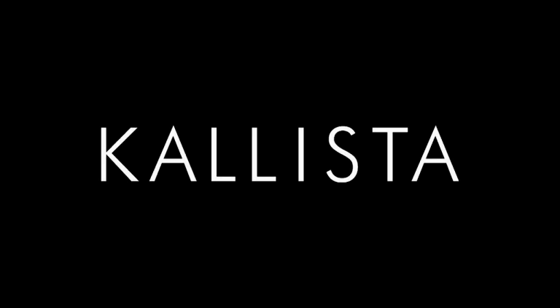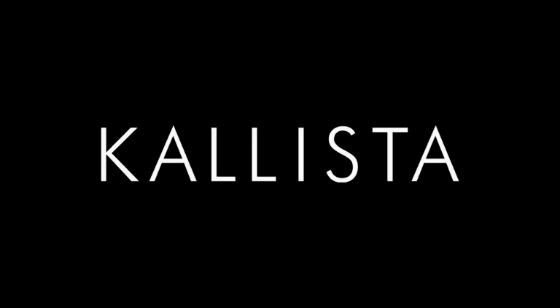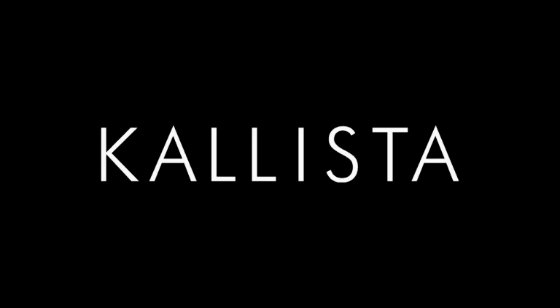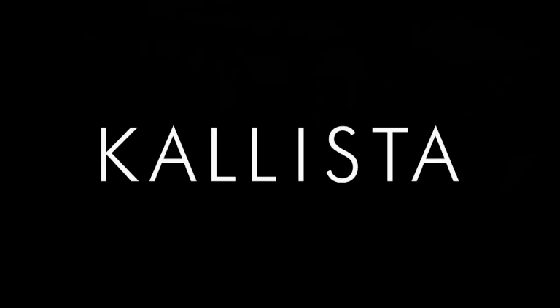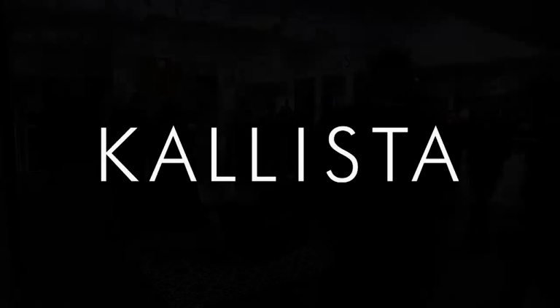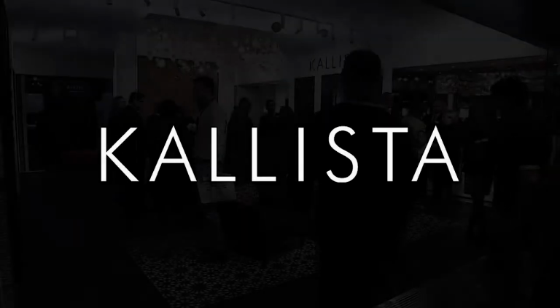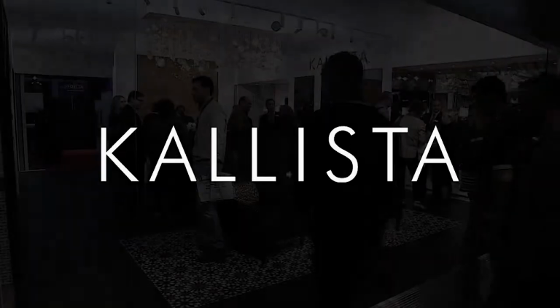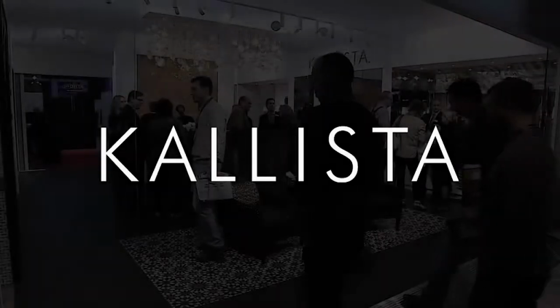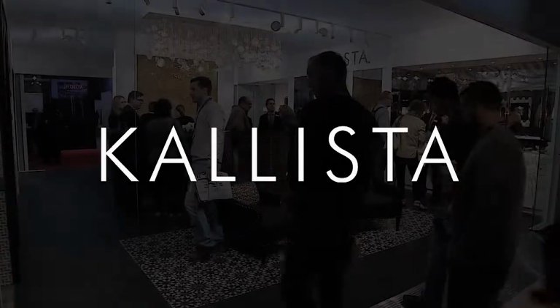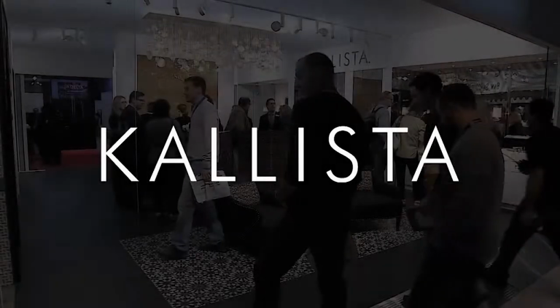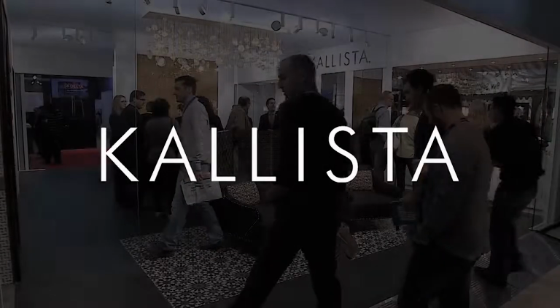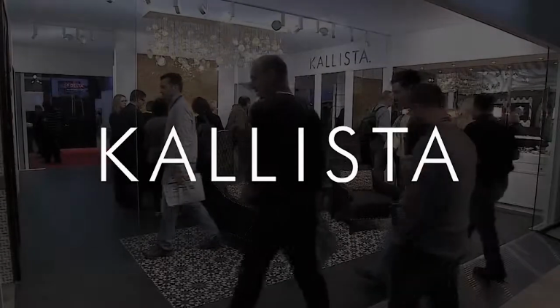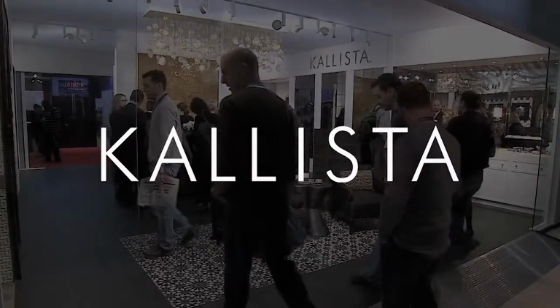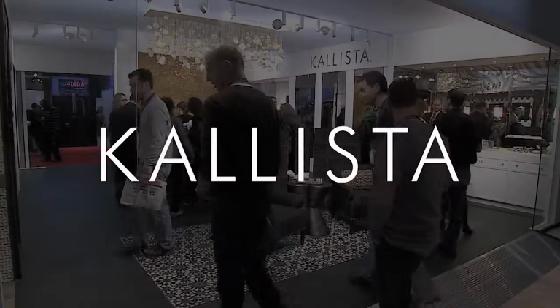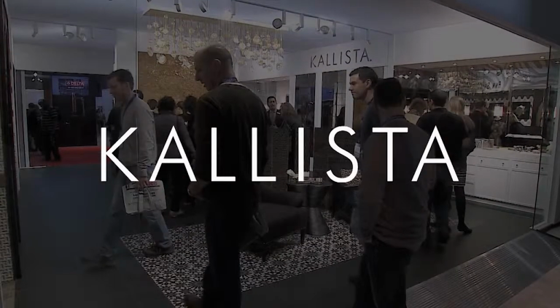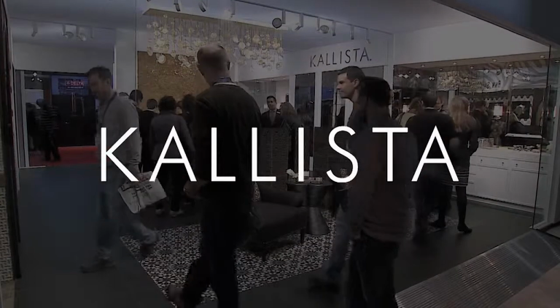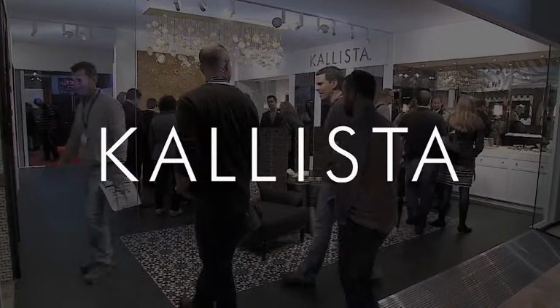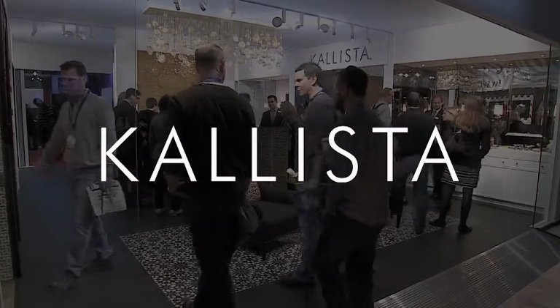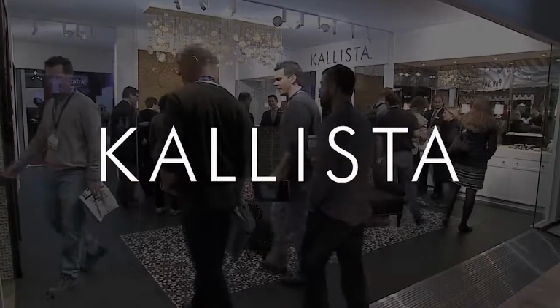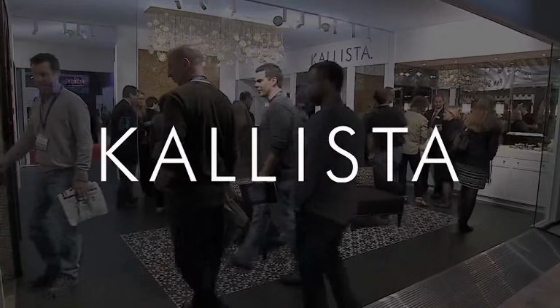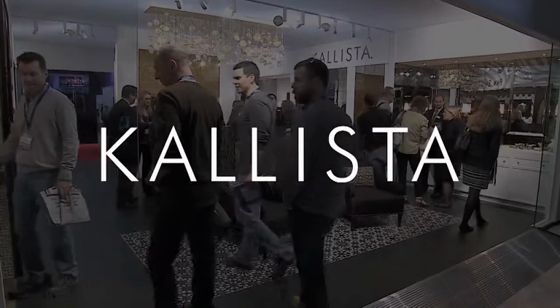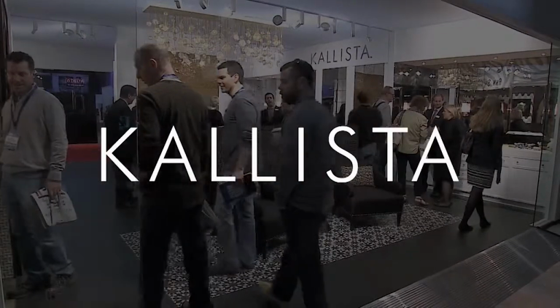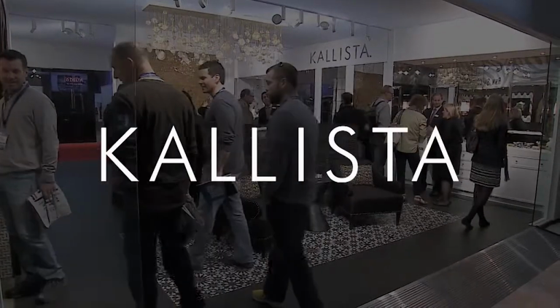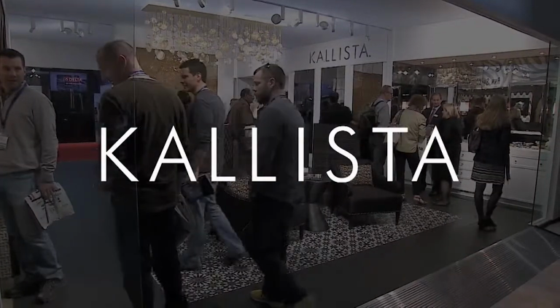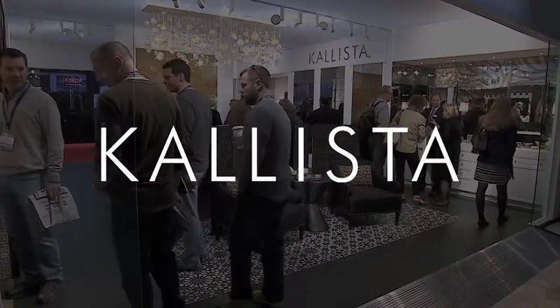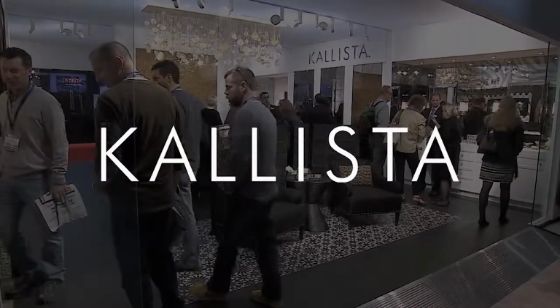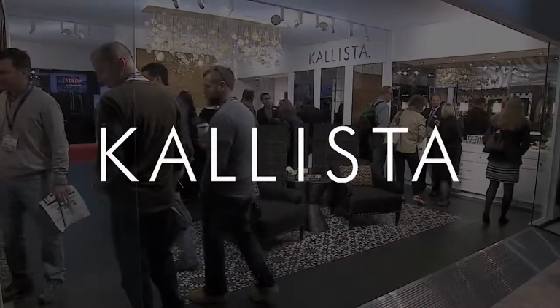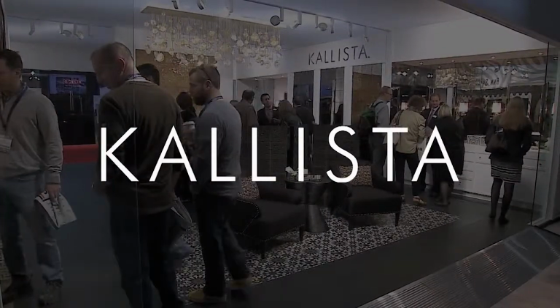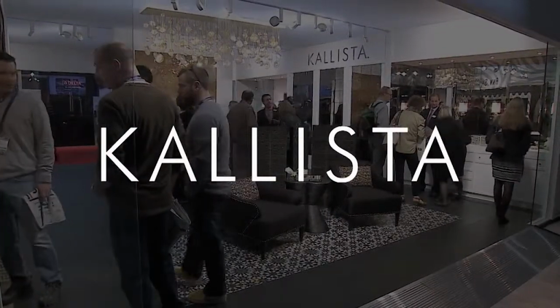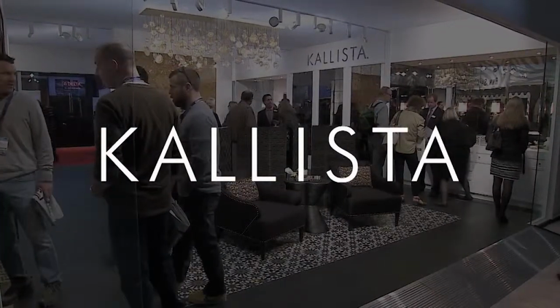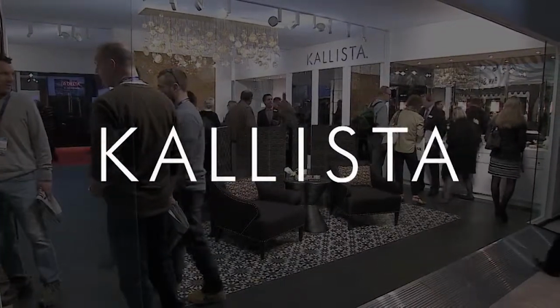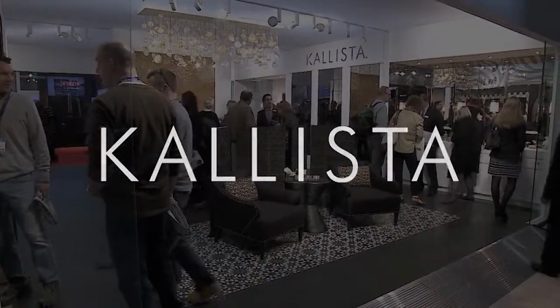Discover Calista at the 2014 Kitchen and Bath Show in Las Vegas. We introduced several new products at this year's show.